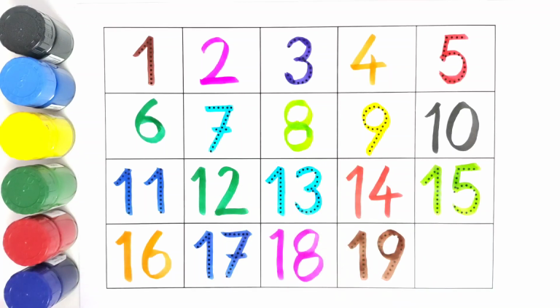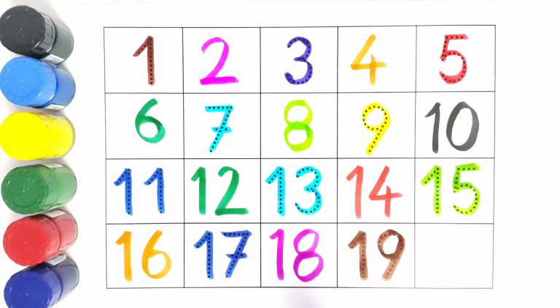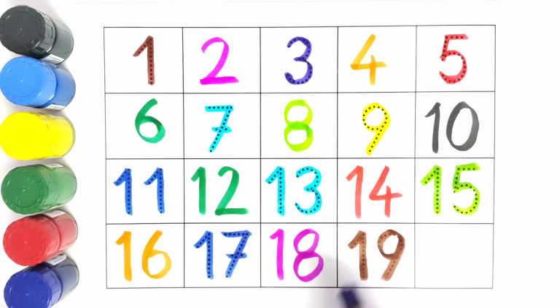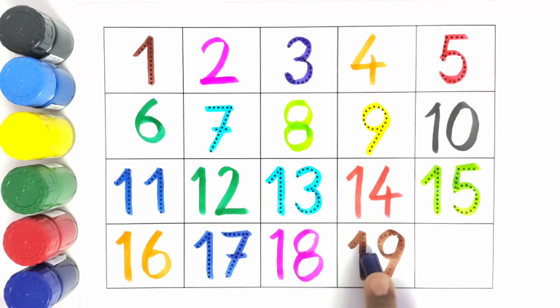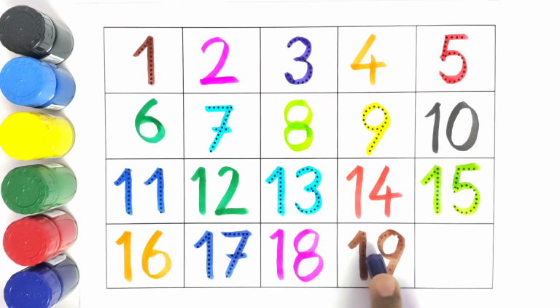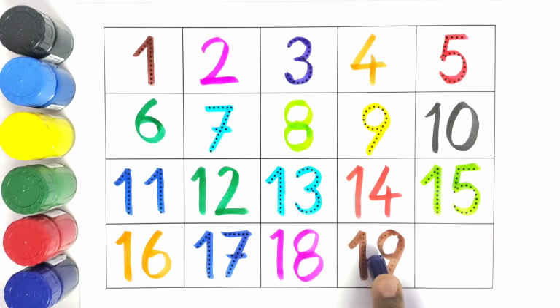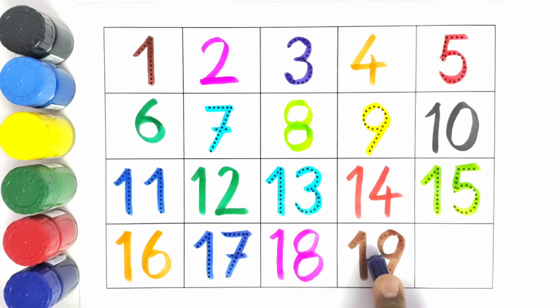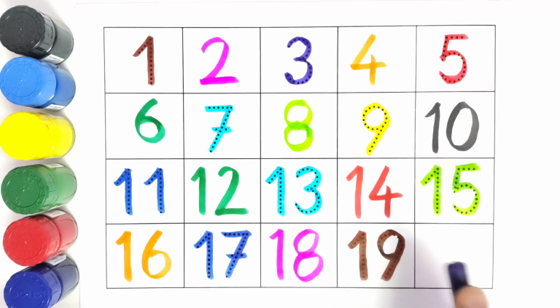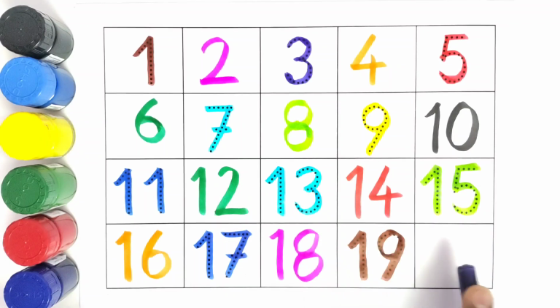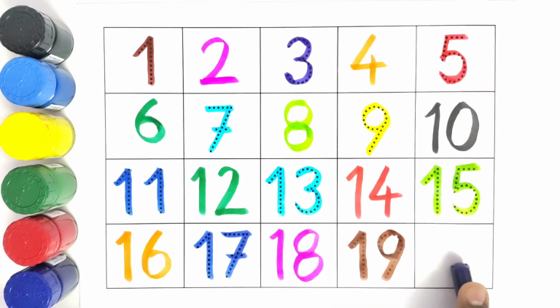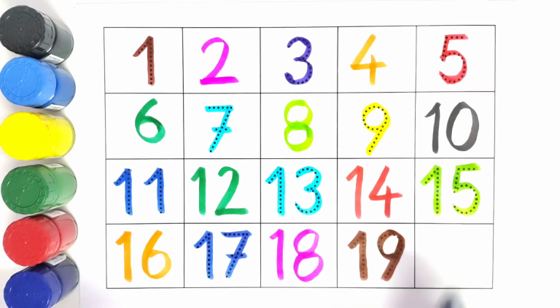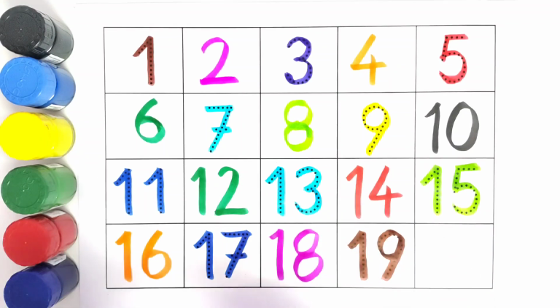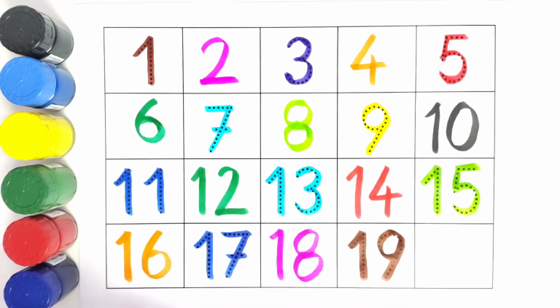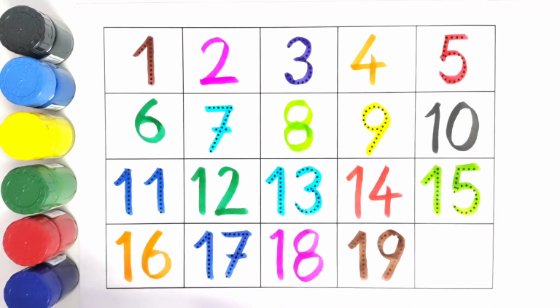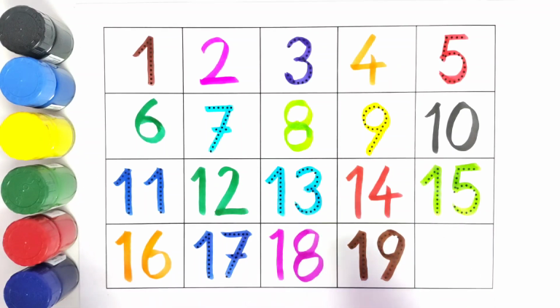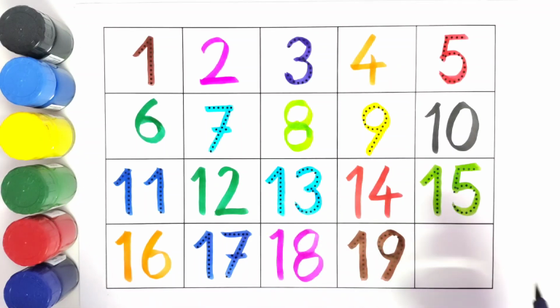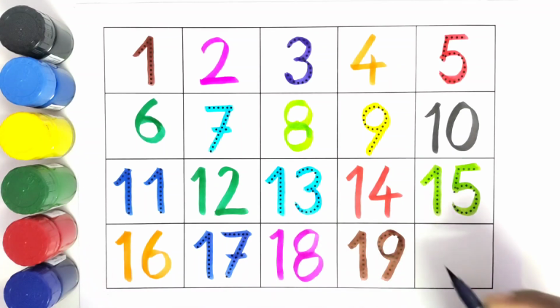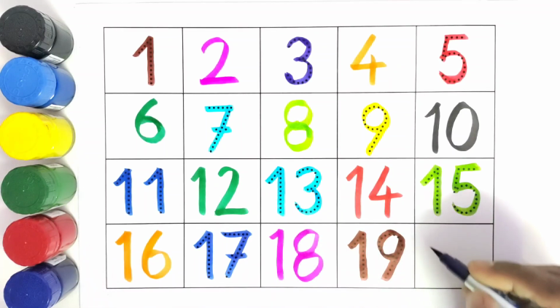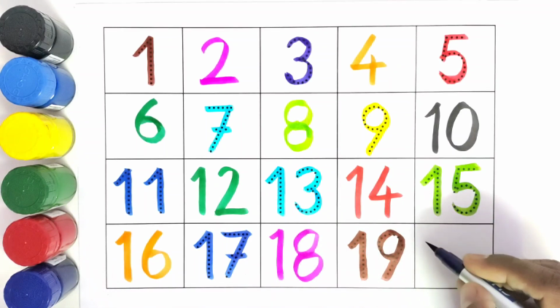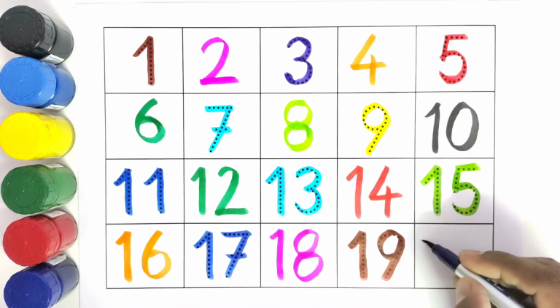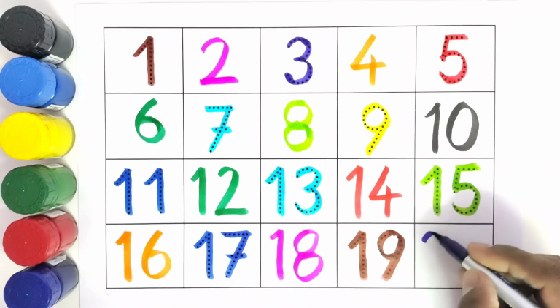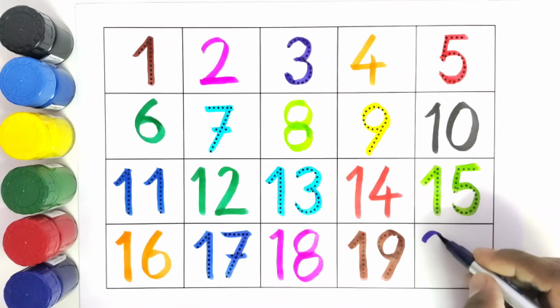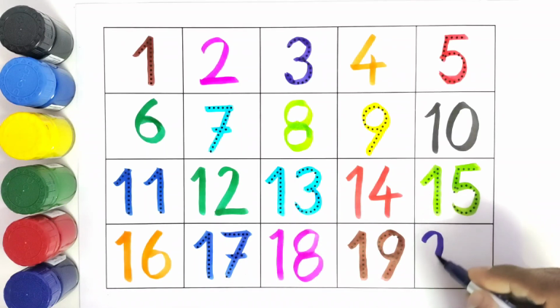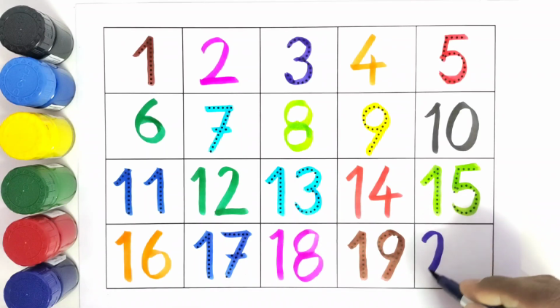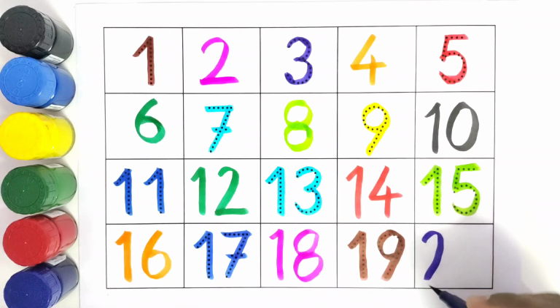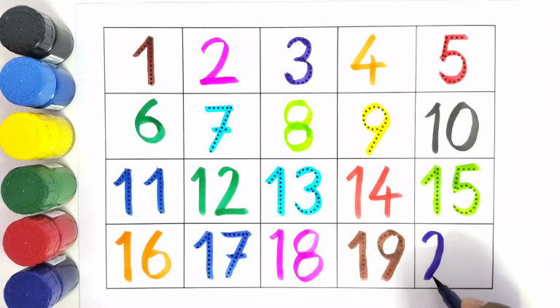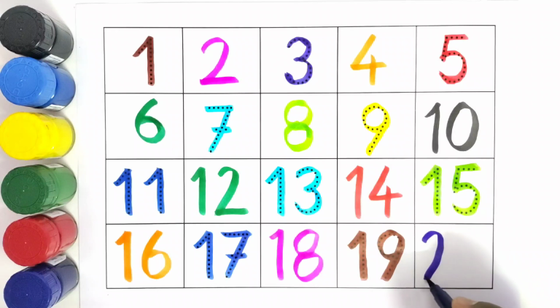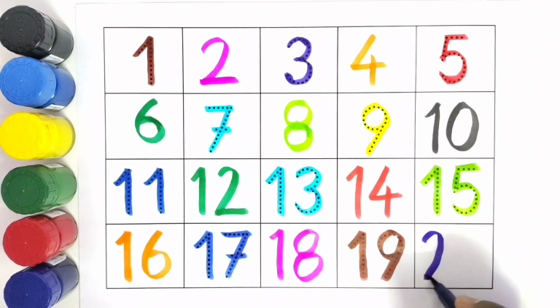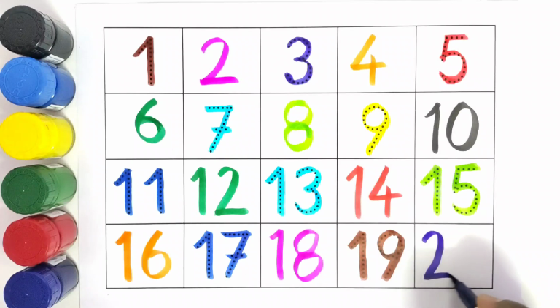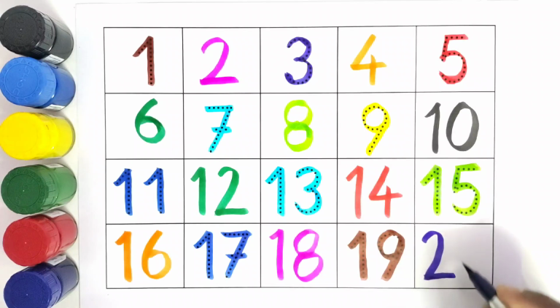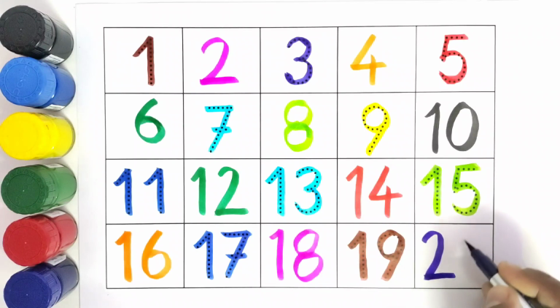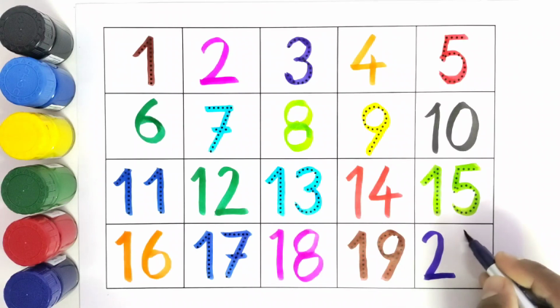What comes after nineteen? Twenty. We will write number twenty.